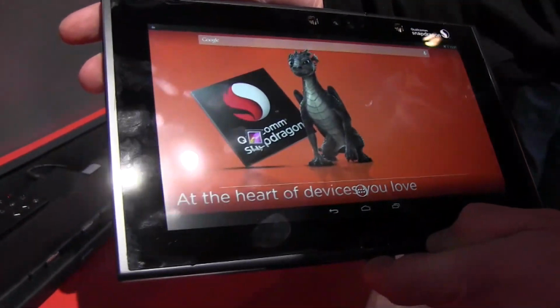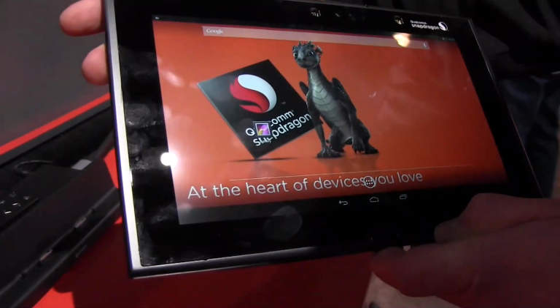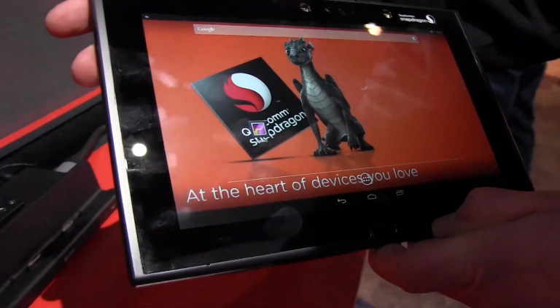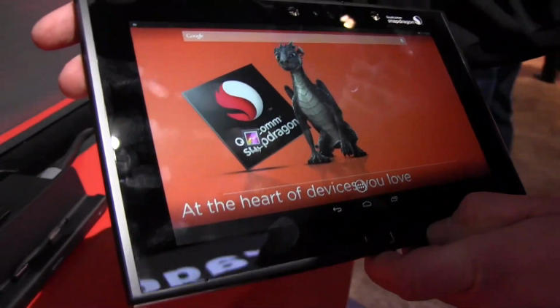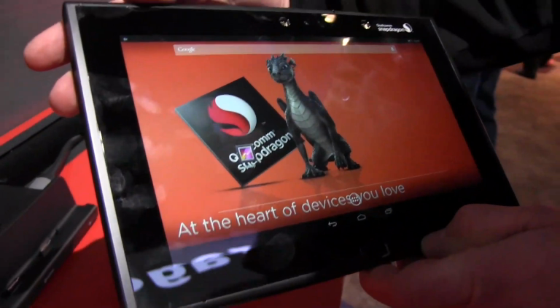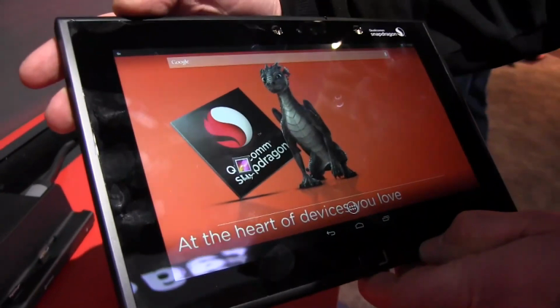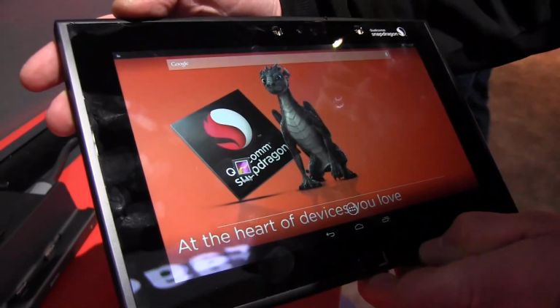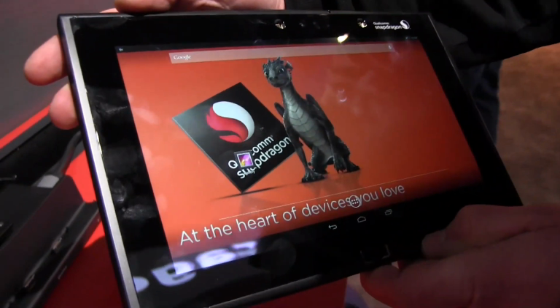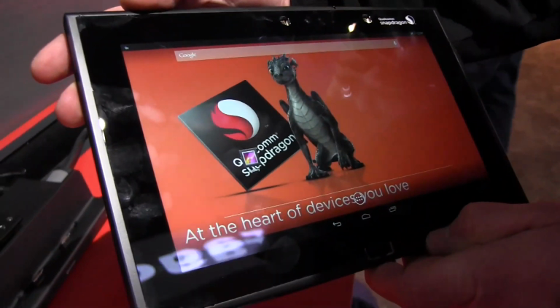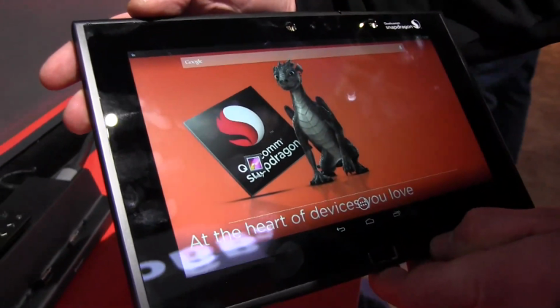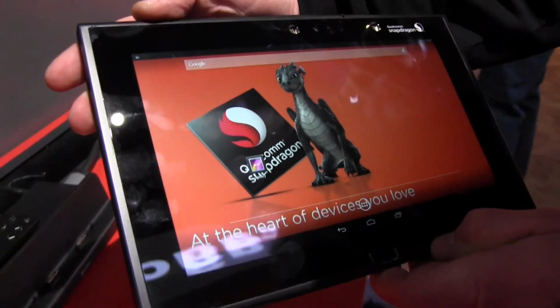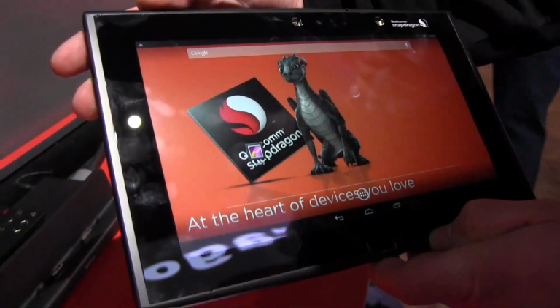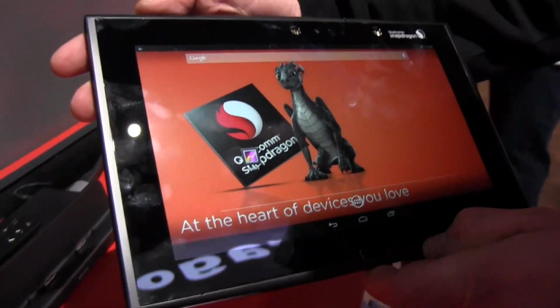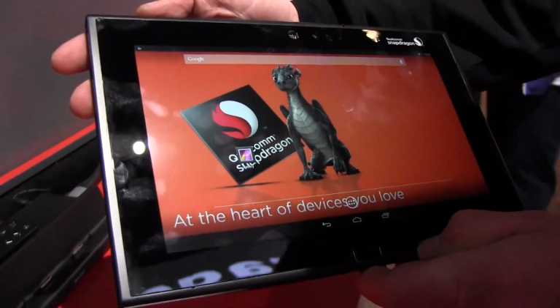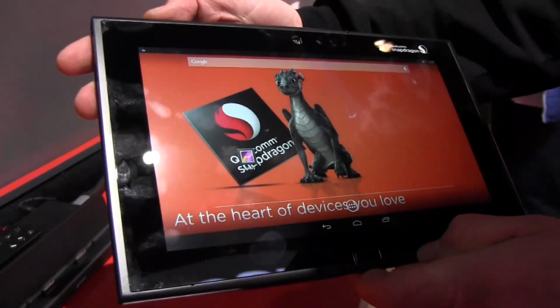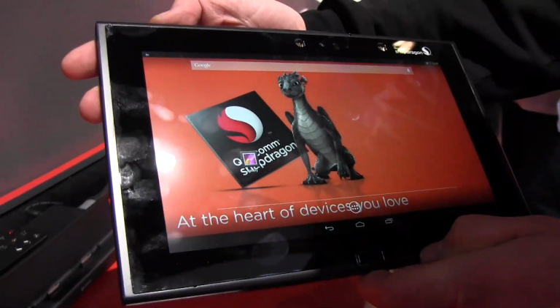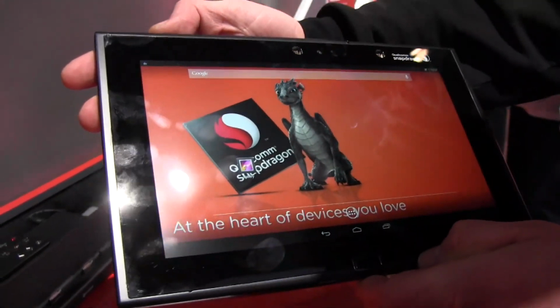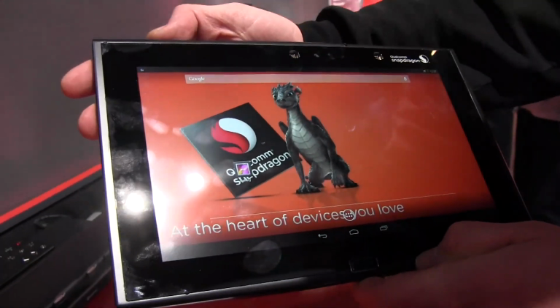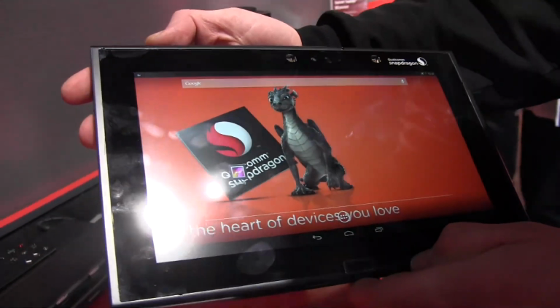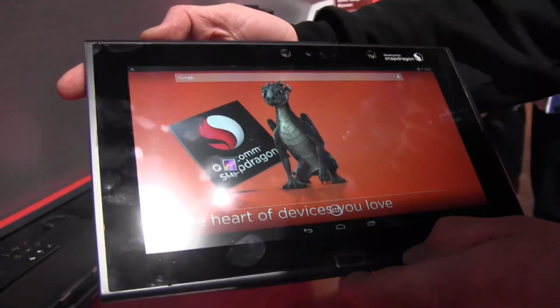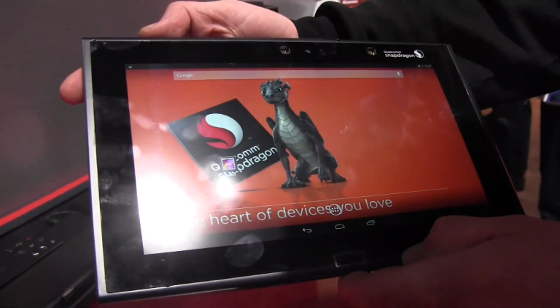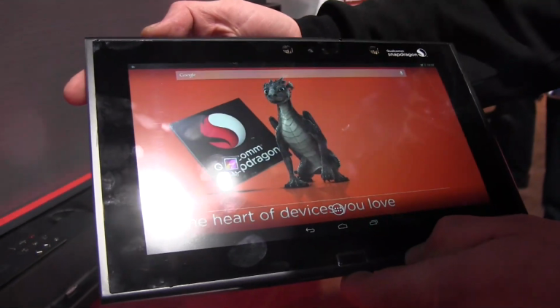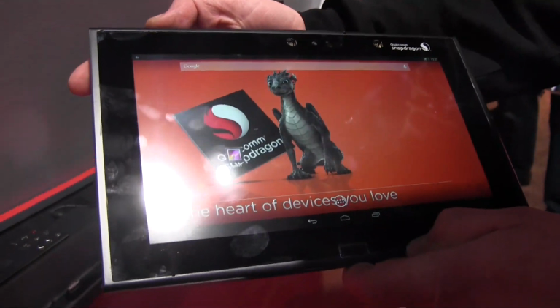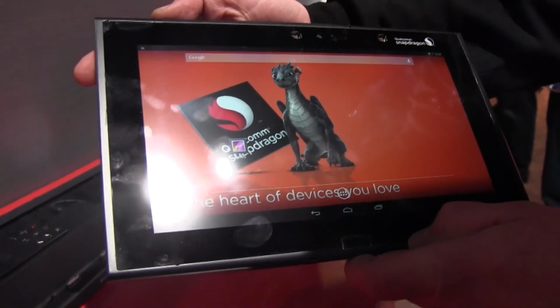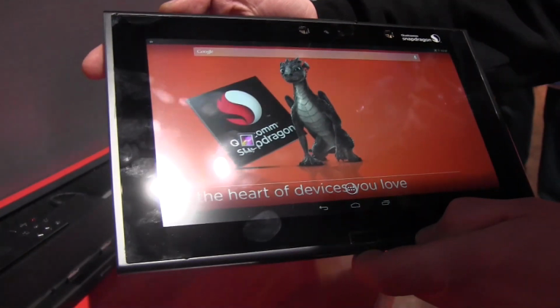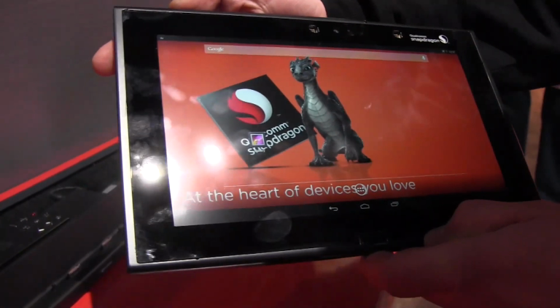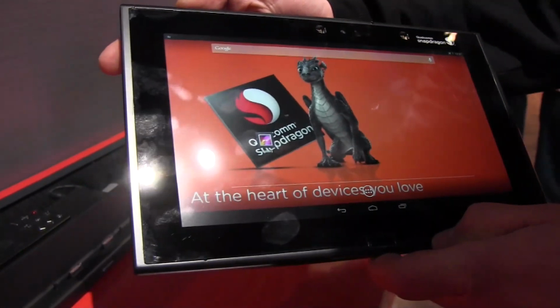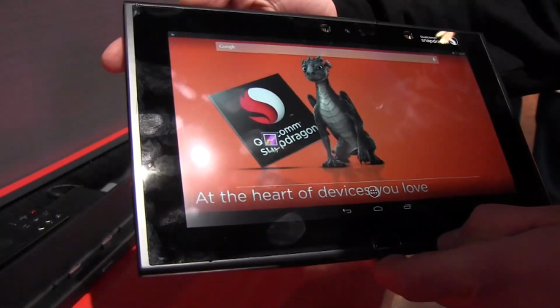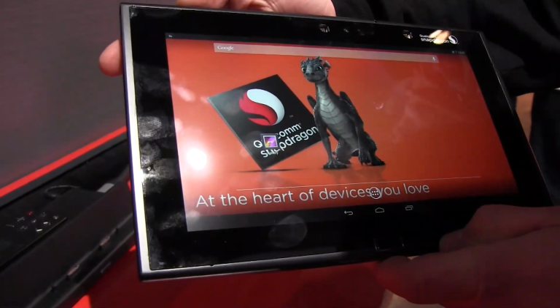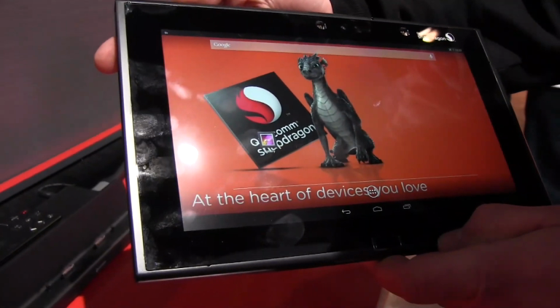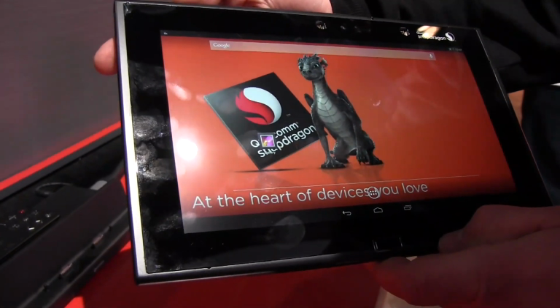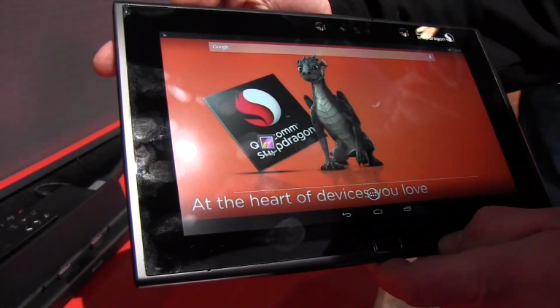So this has been the Qualcomm Snapdragon 805-based developer tablet at CES 2014. Thank you.